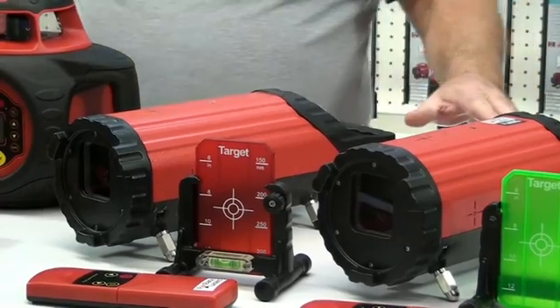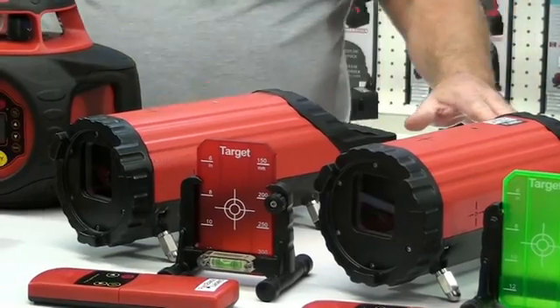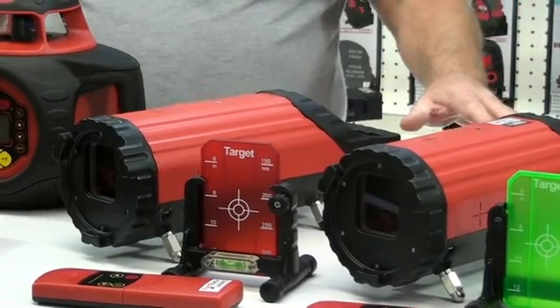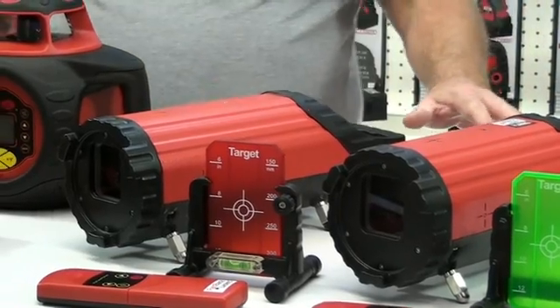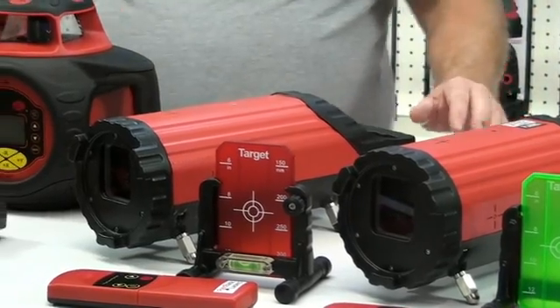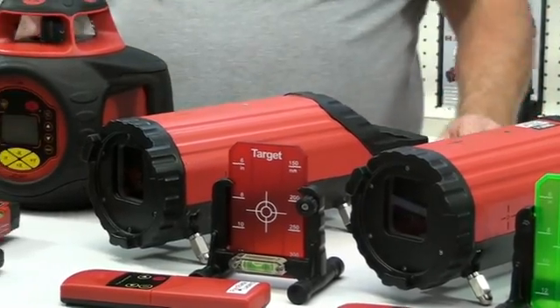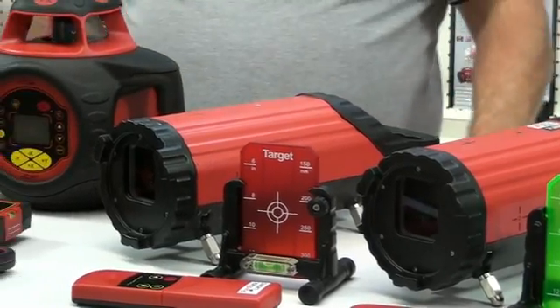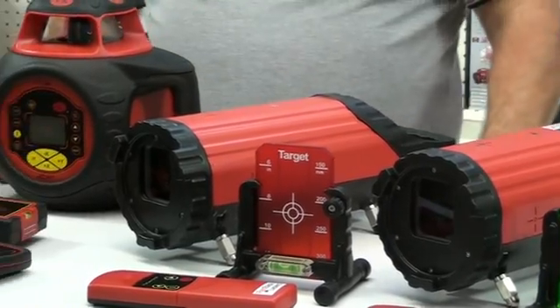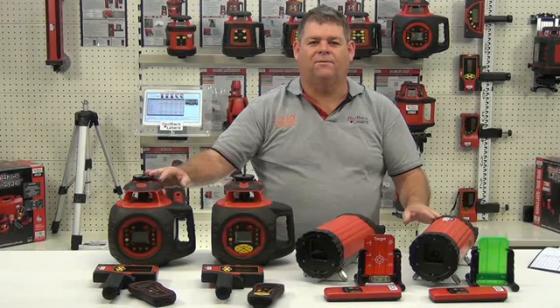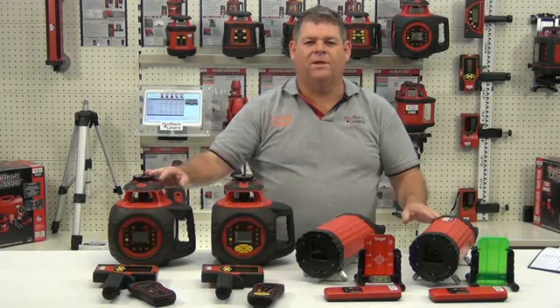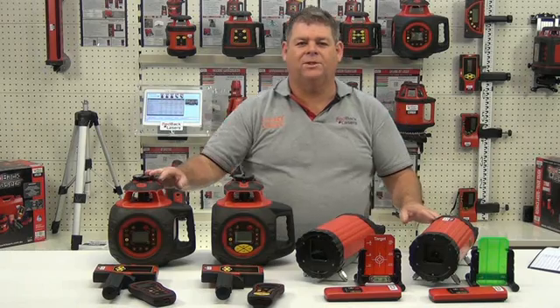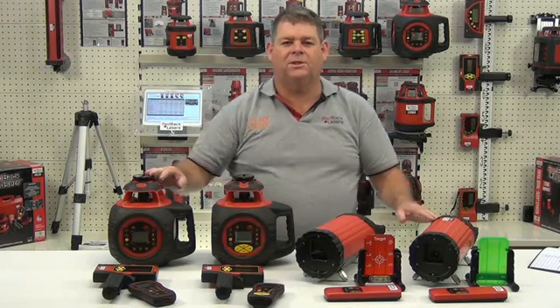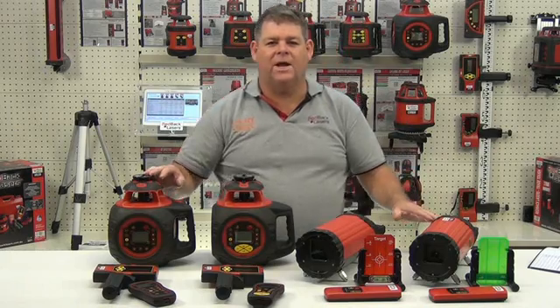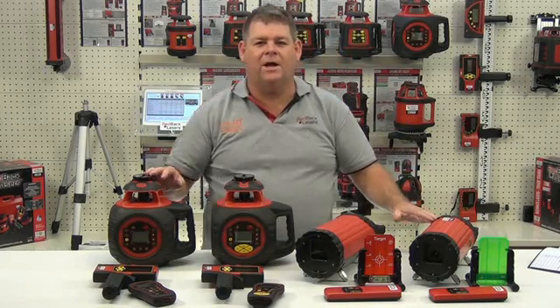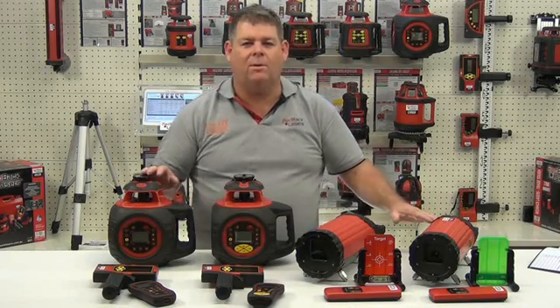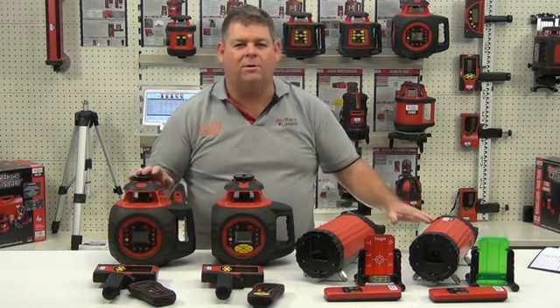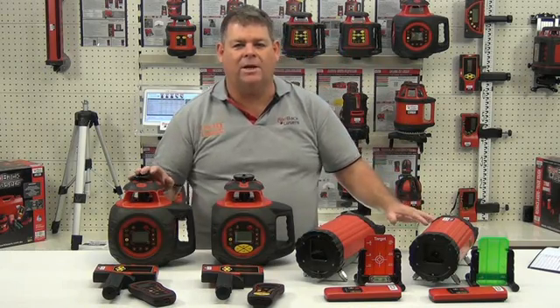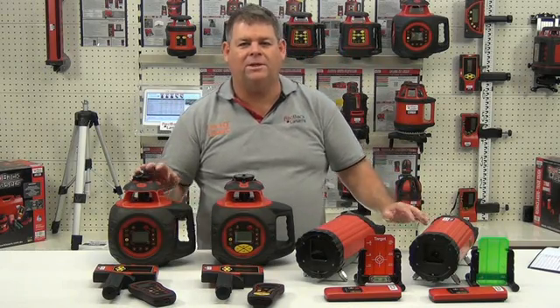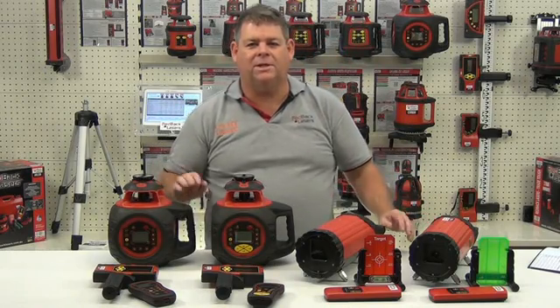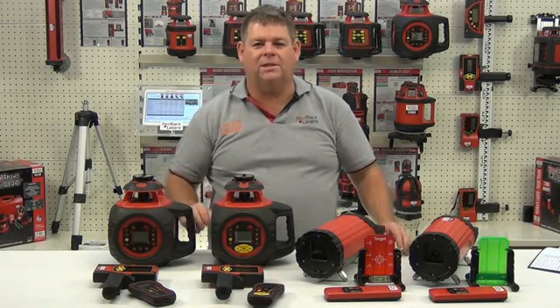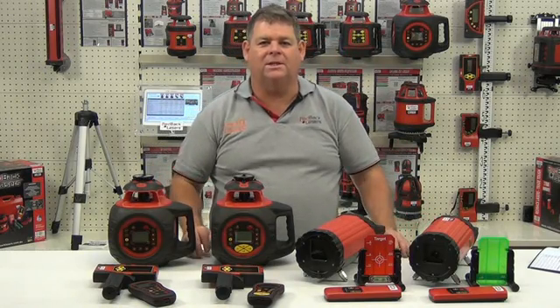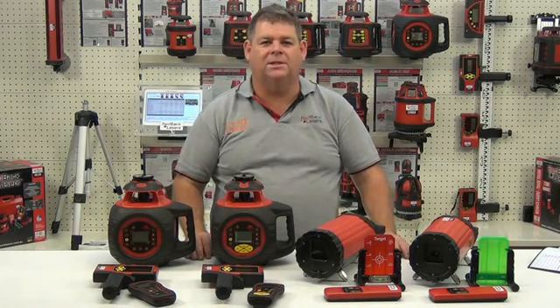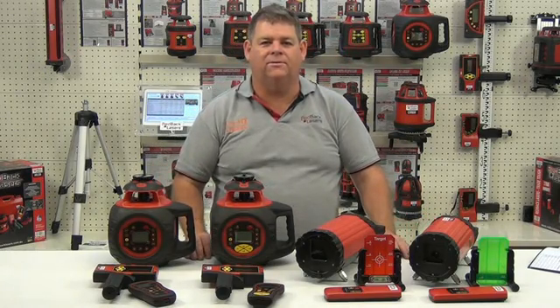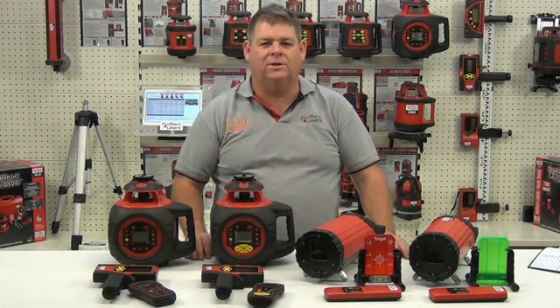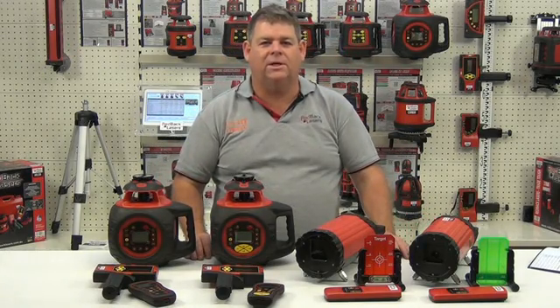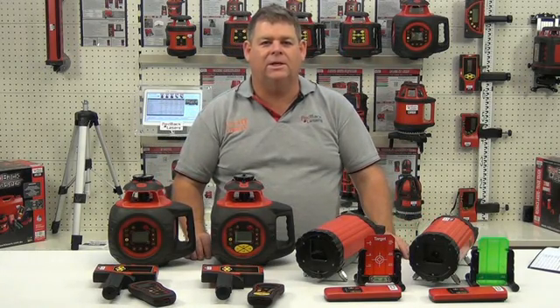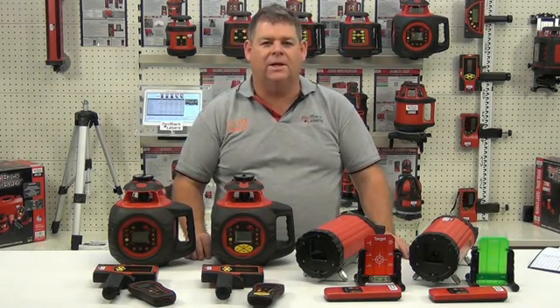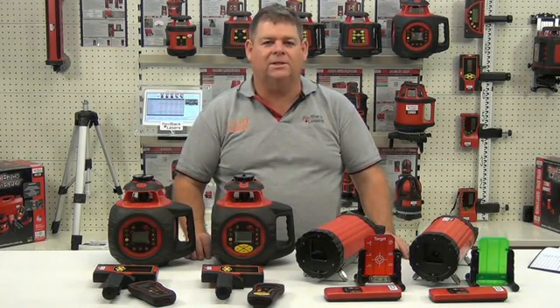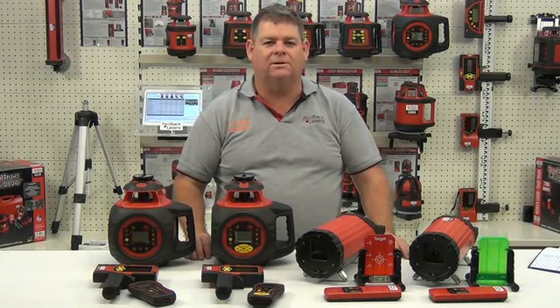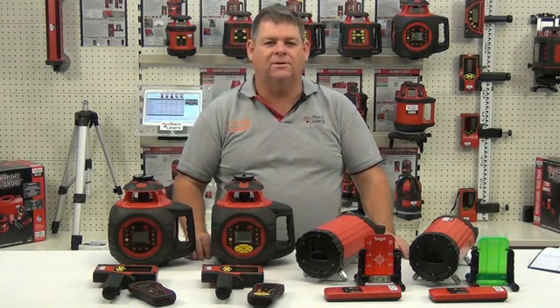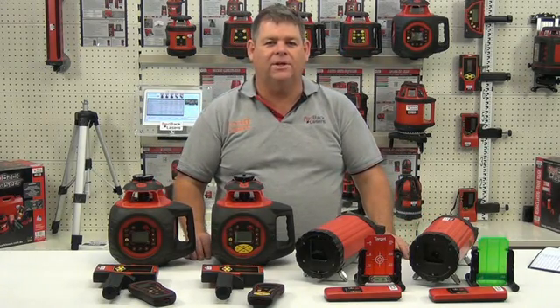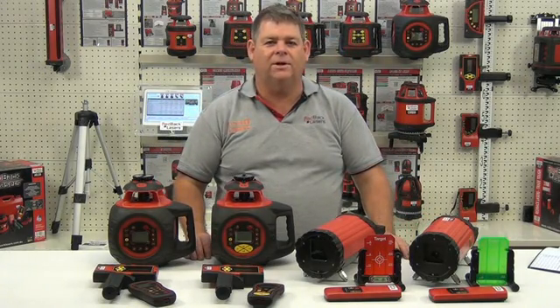We'll look further at the features and how to operate each of these lasers individually in the next series of videos.